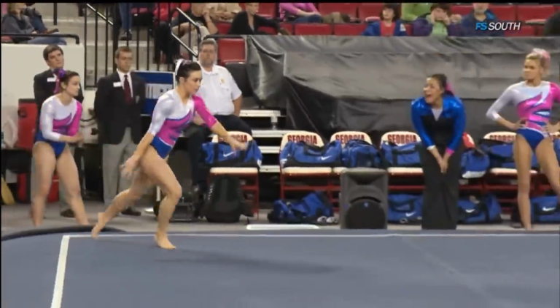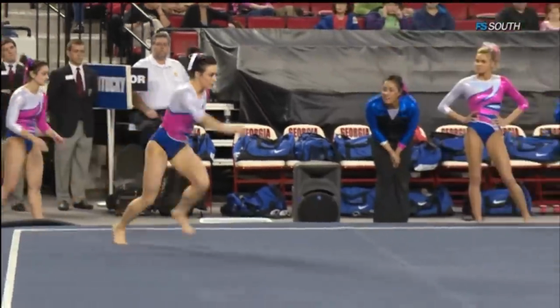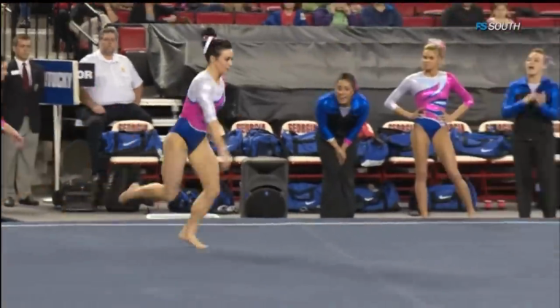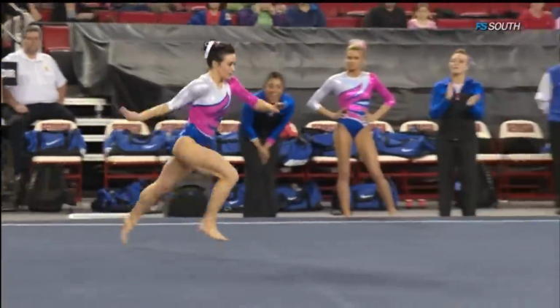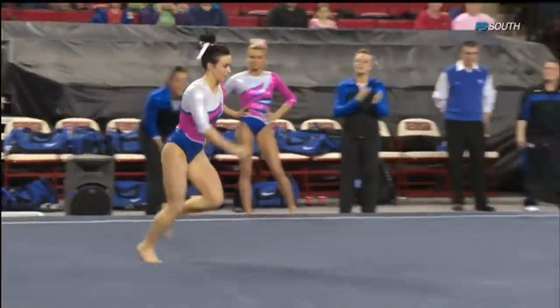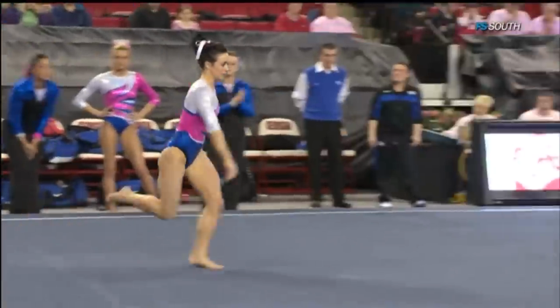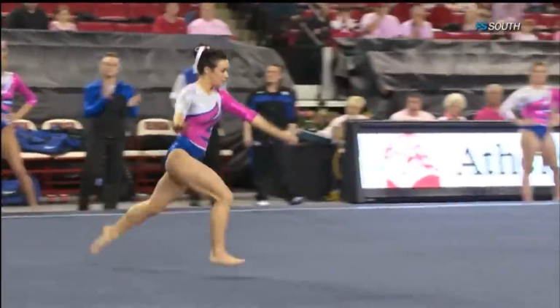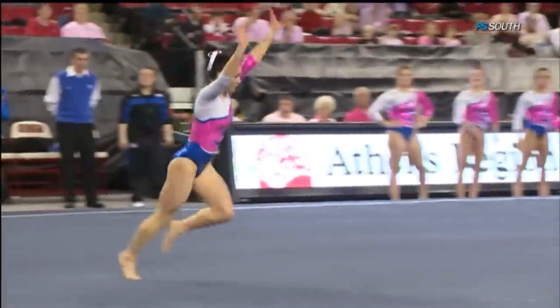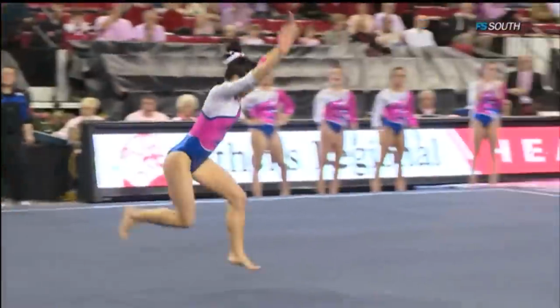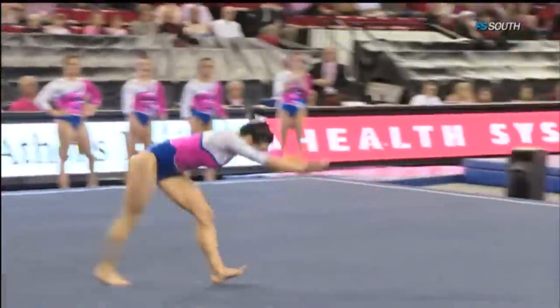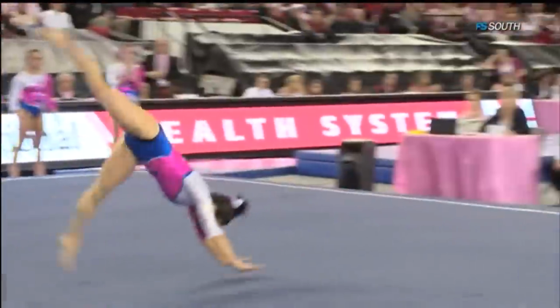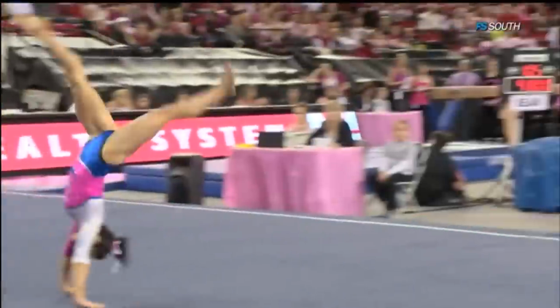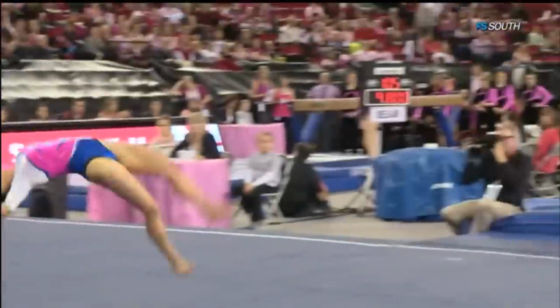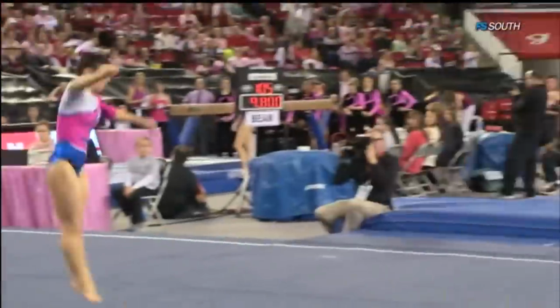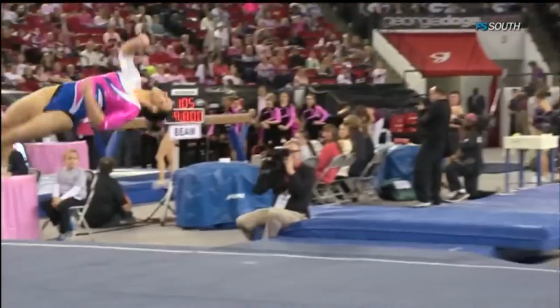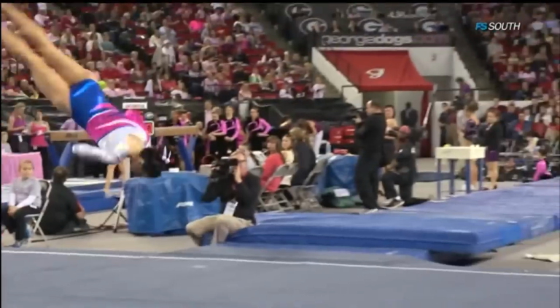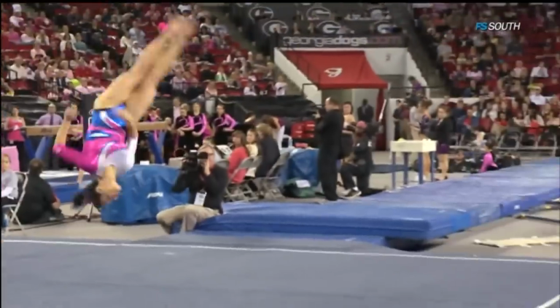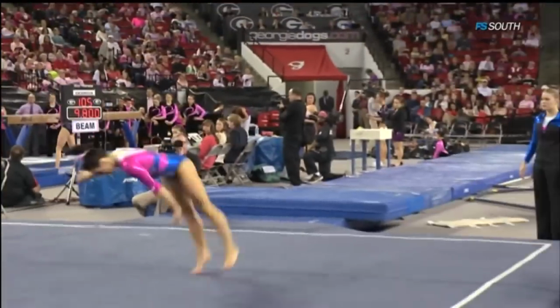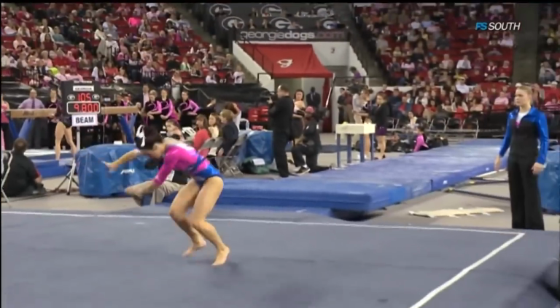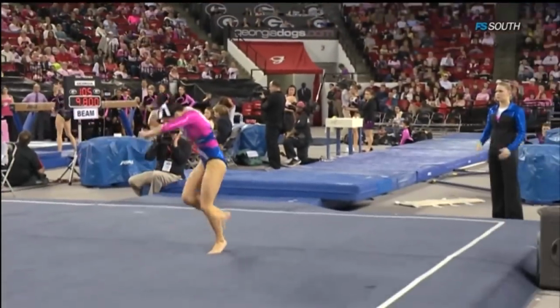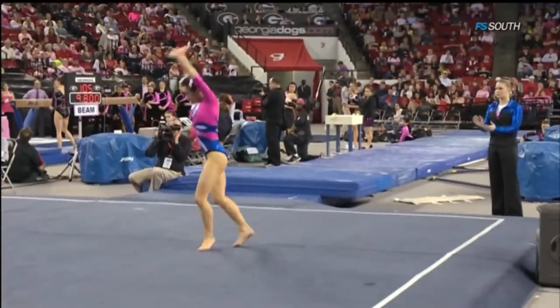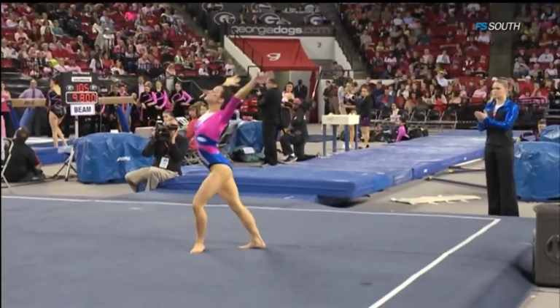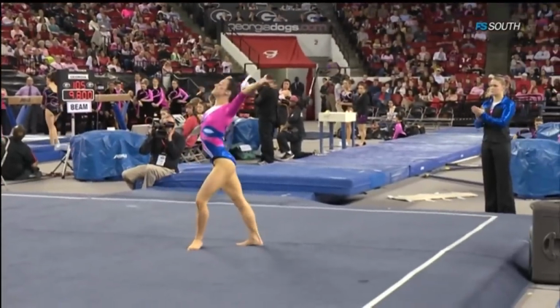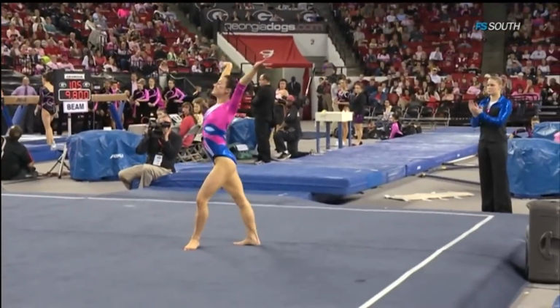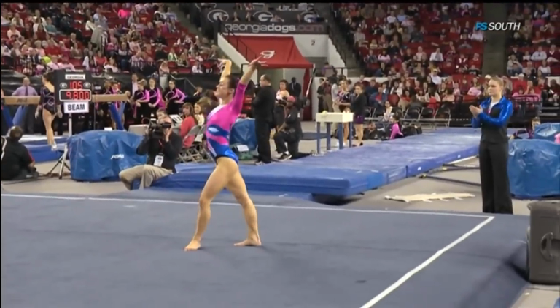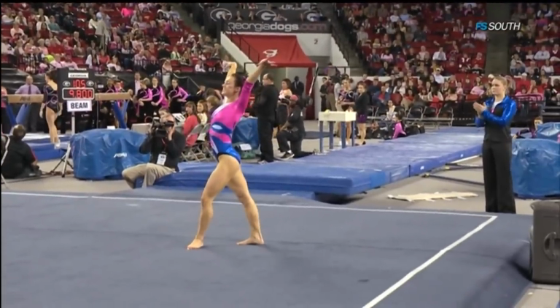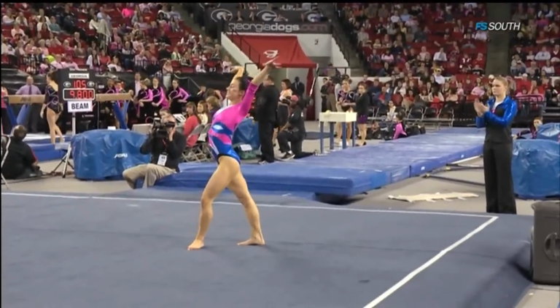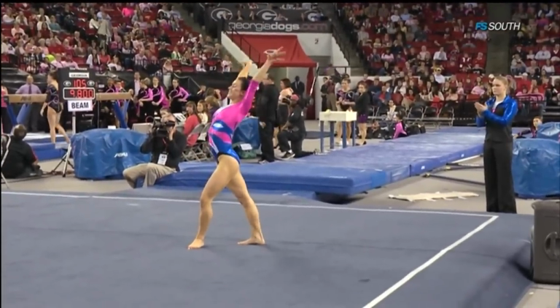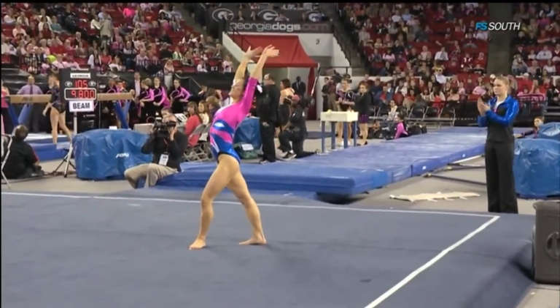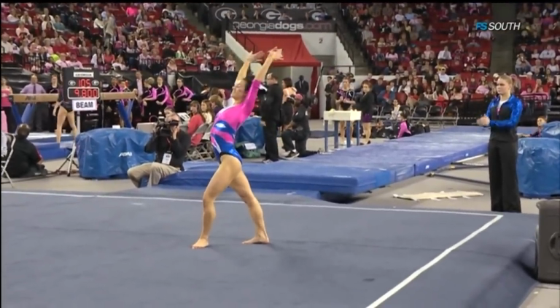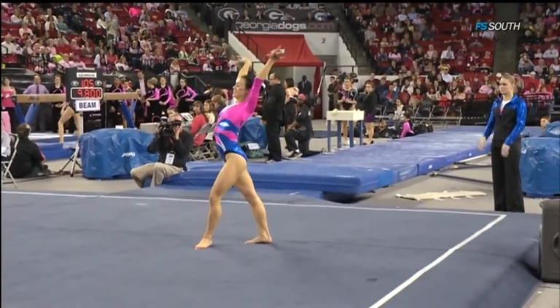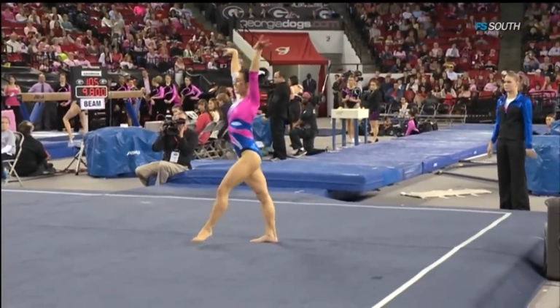Getting ready for the final tumbling pass — it's a Rudy, a front one and a half.